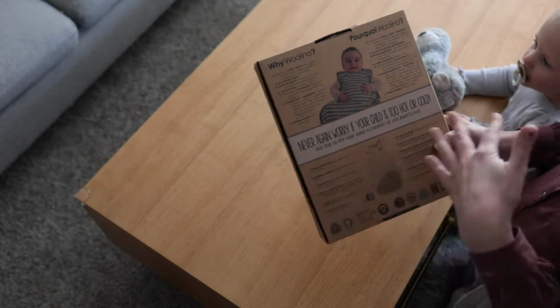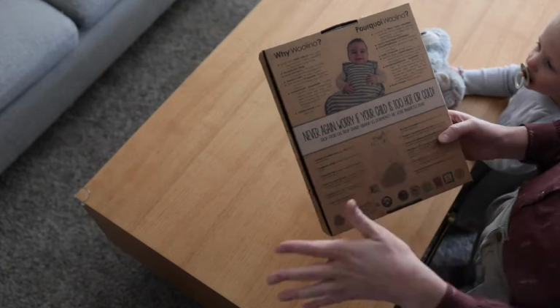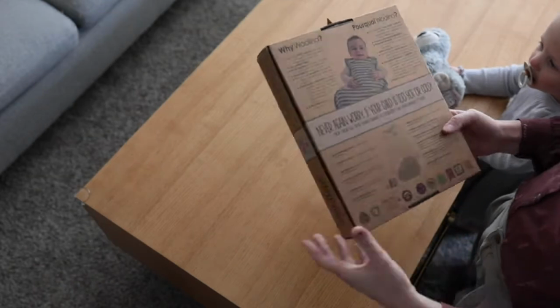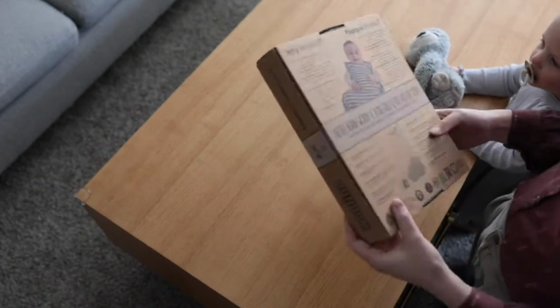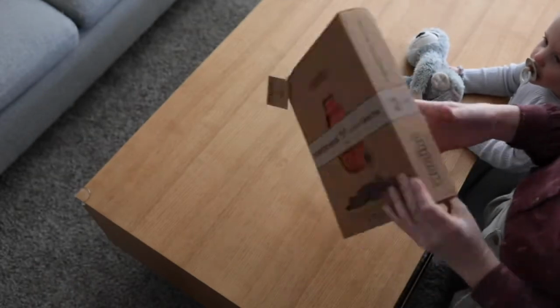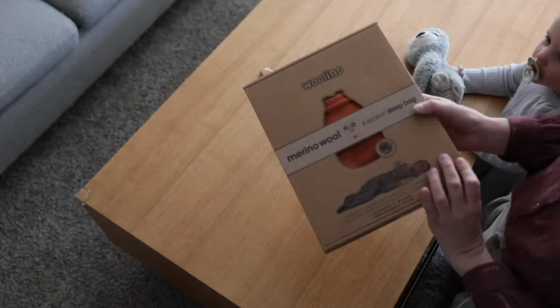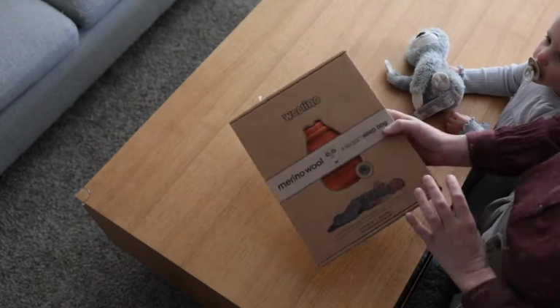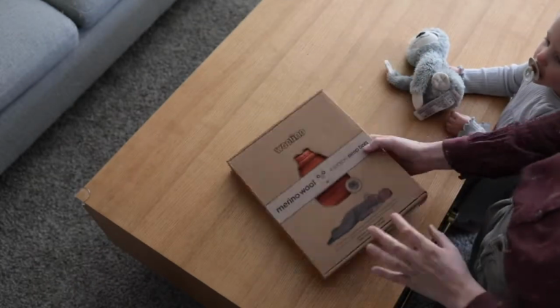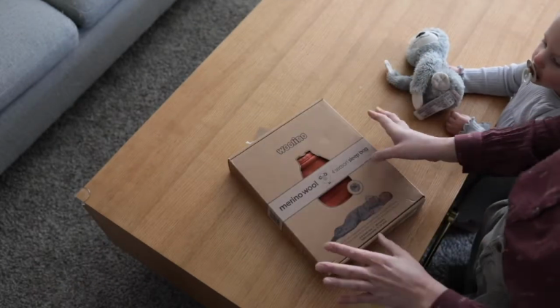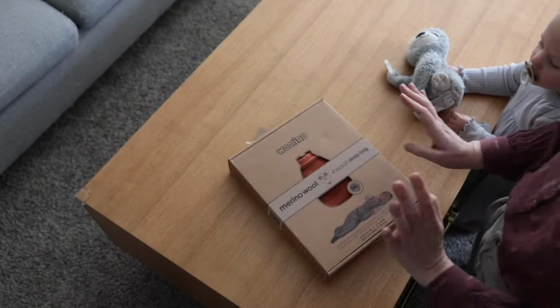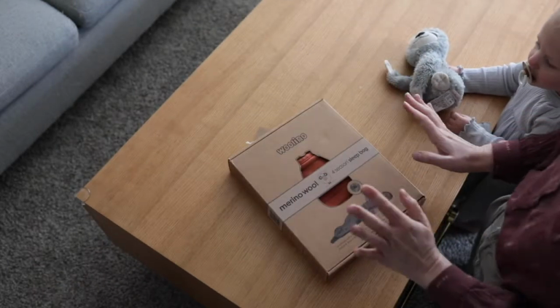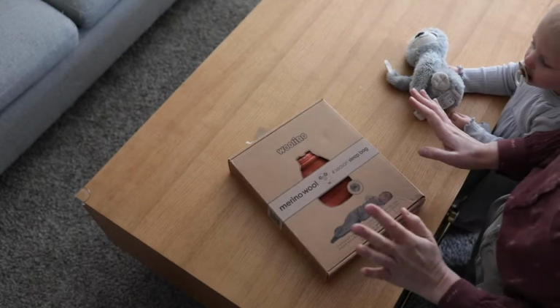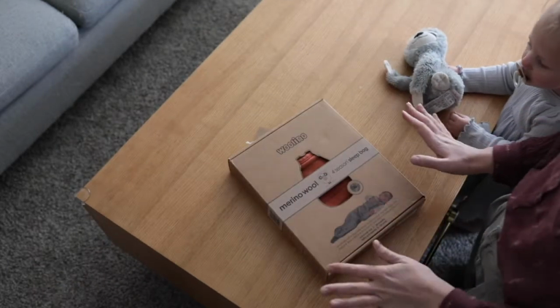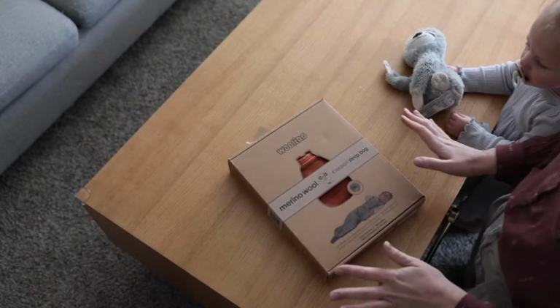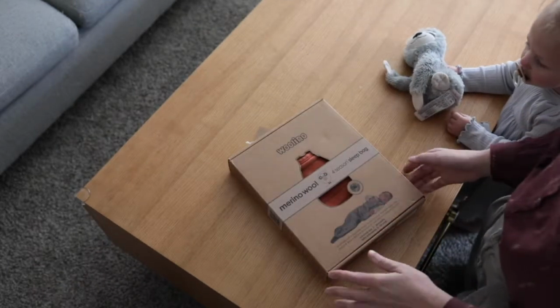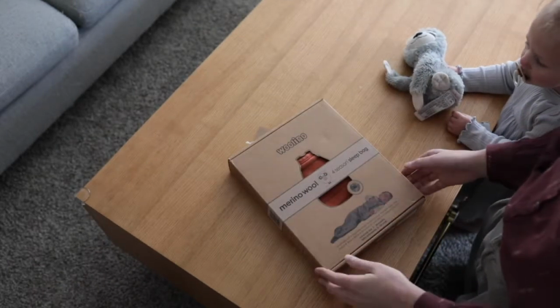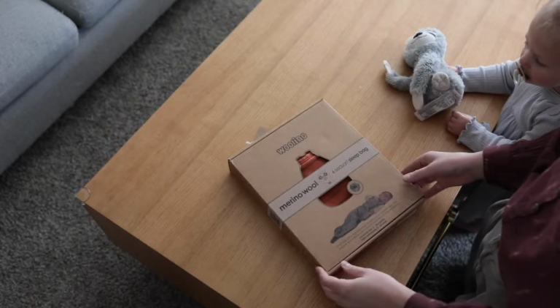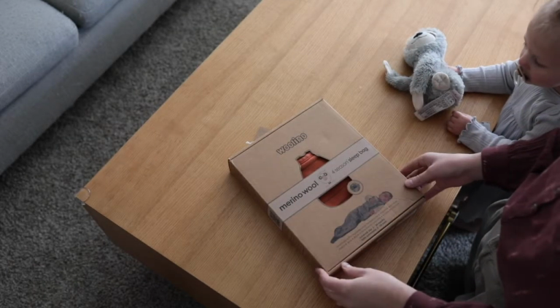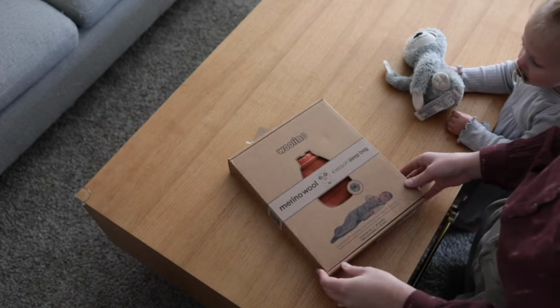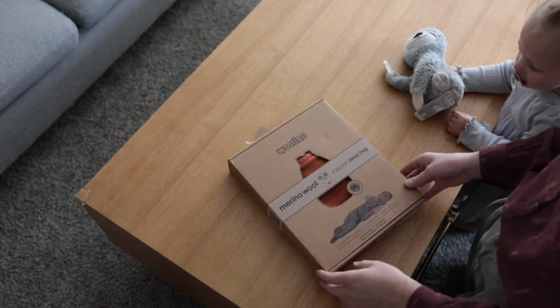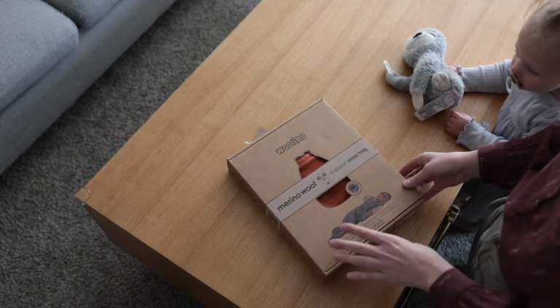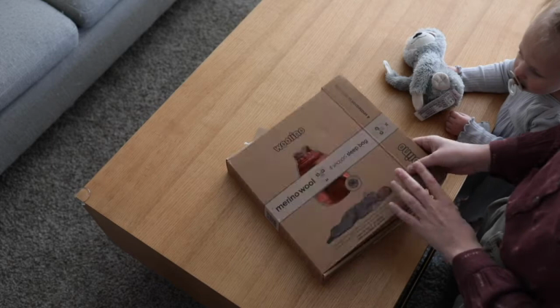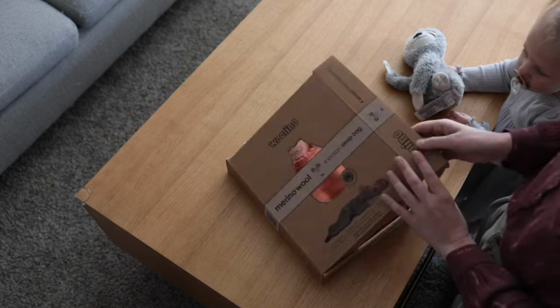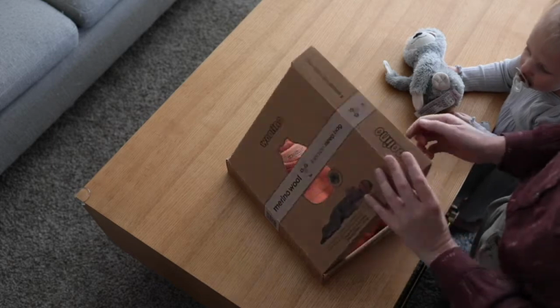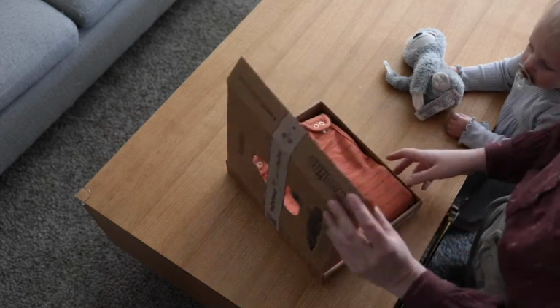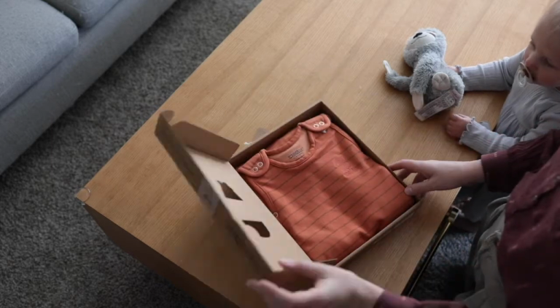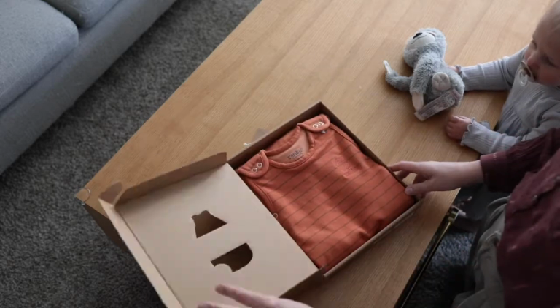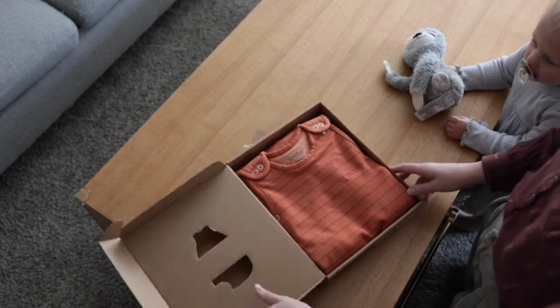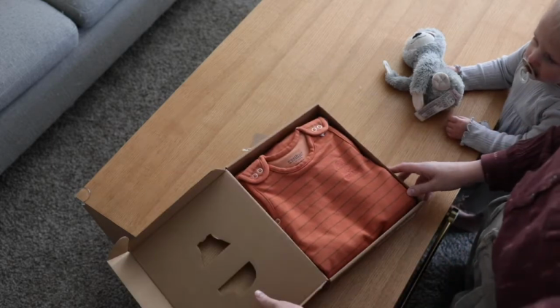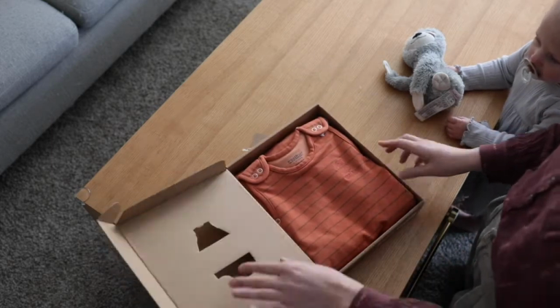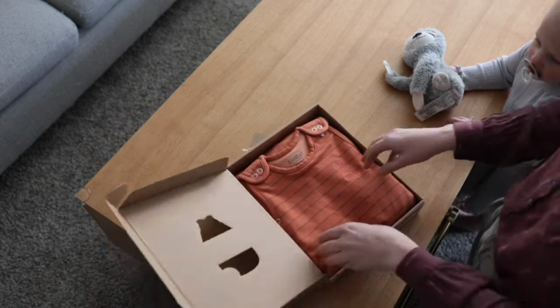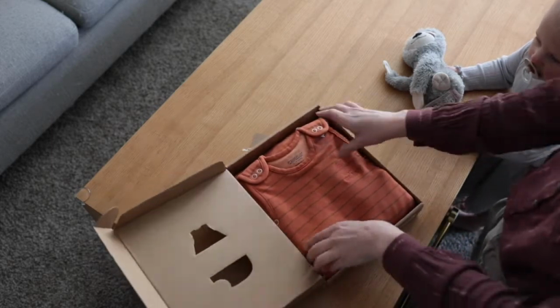These are amazing, we love these. Let's just open it and get started.